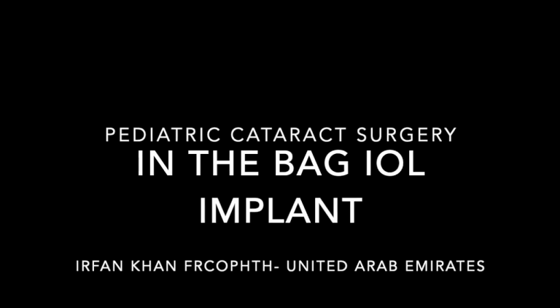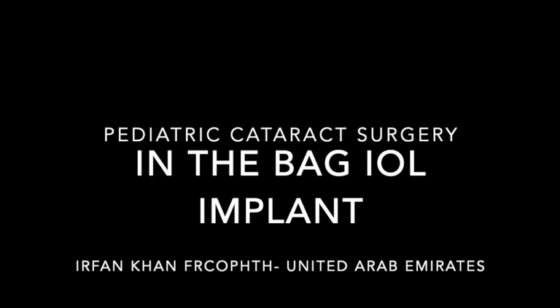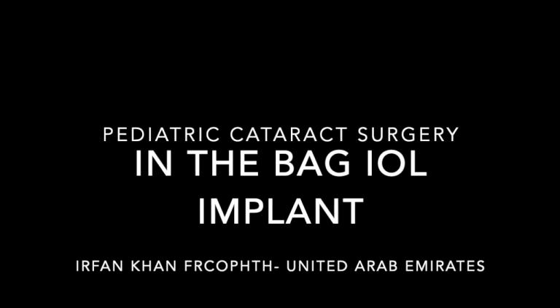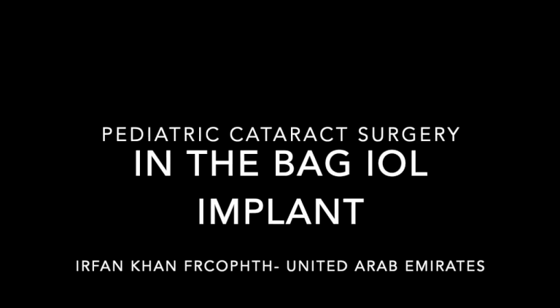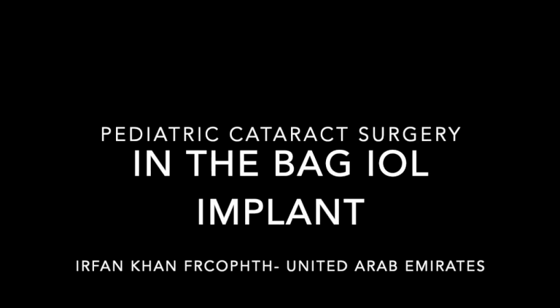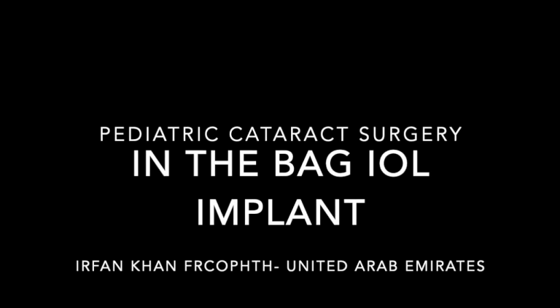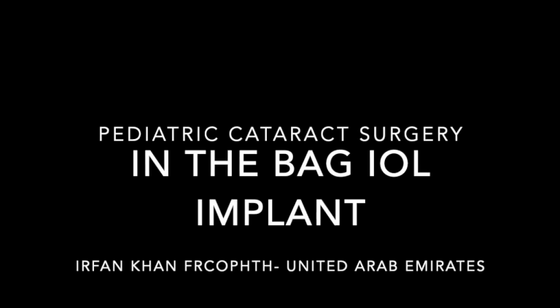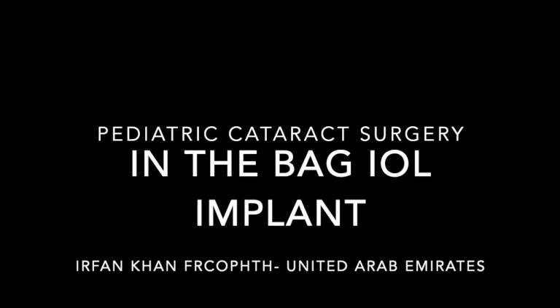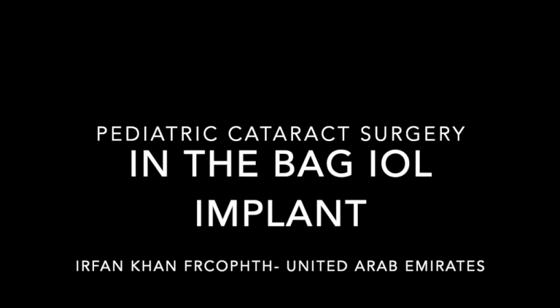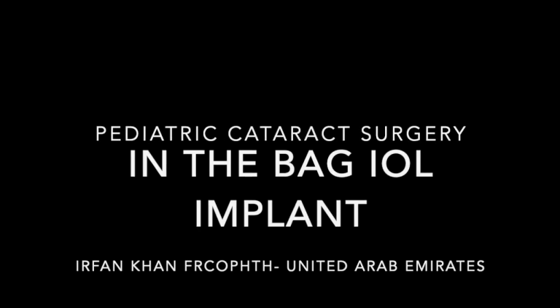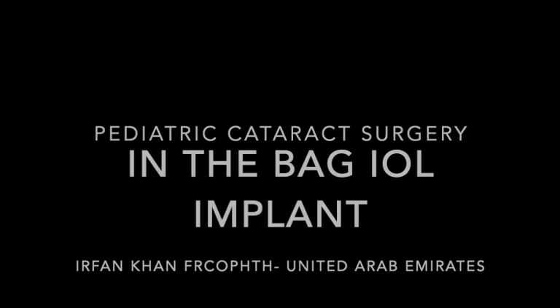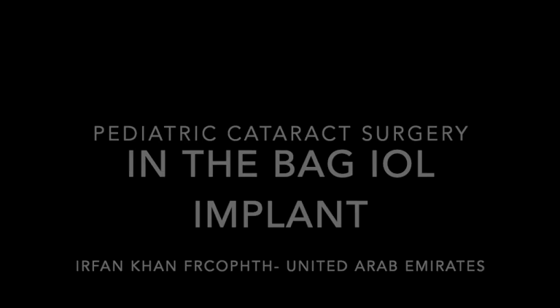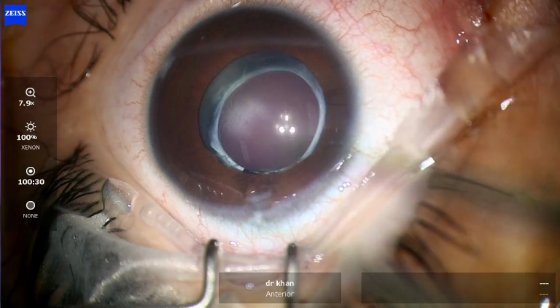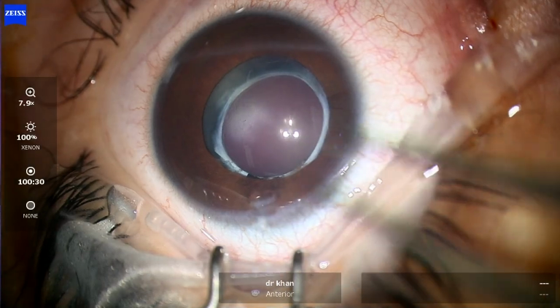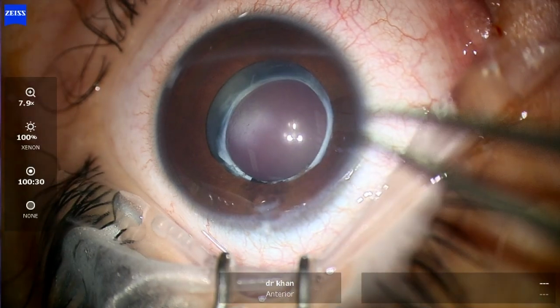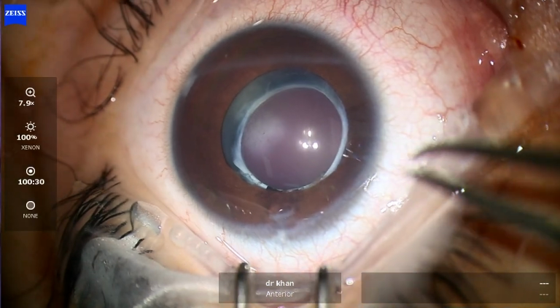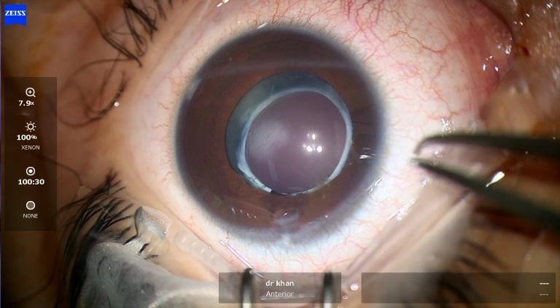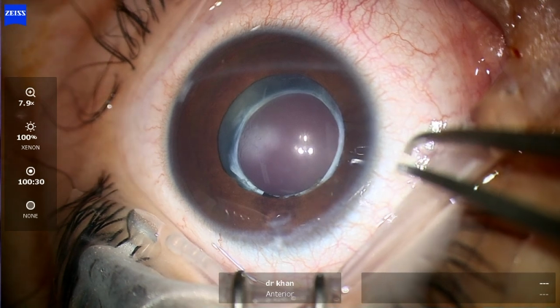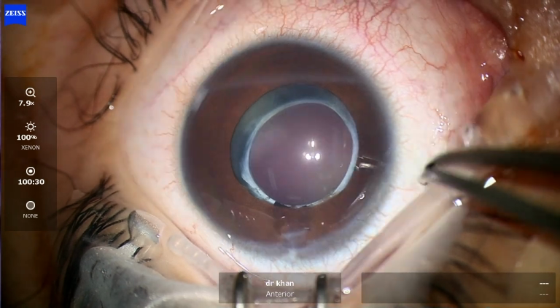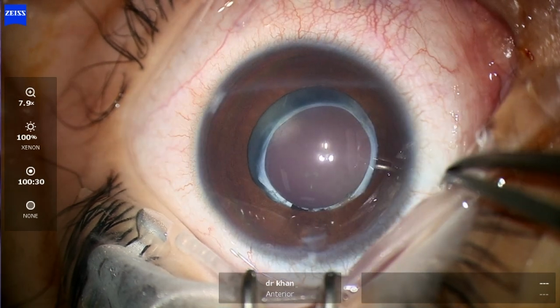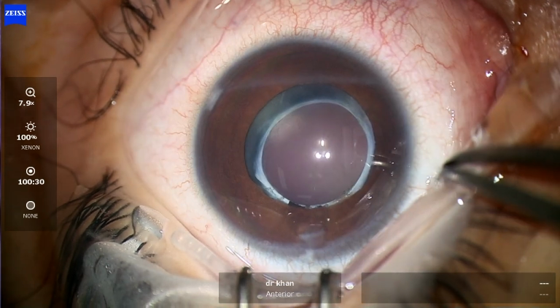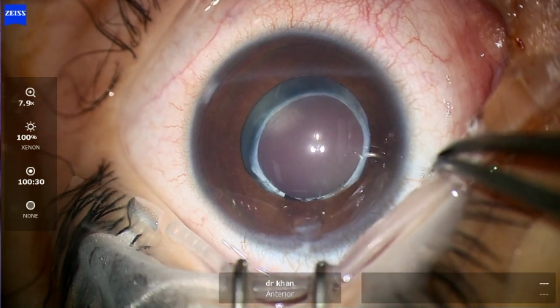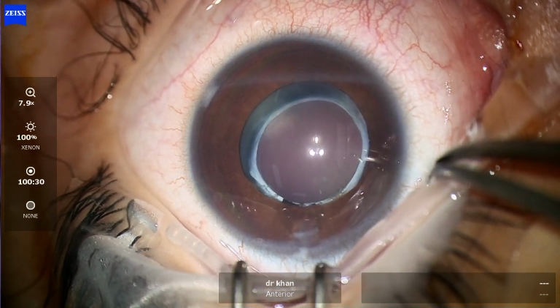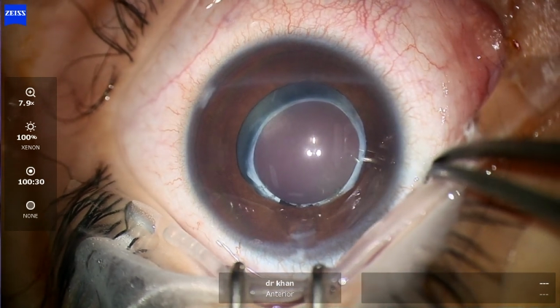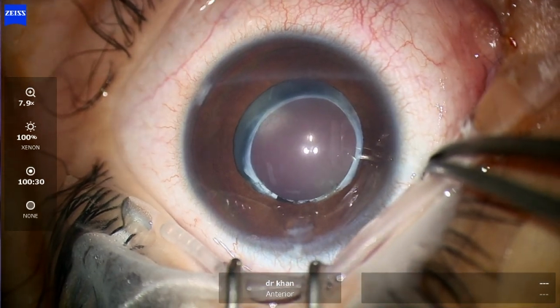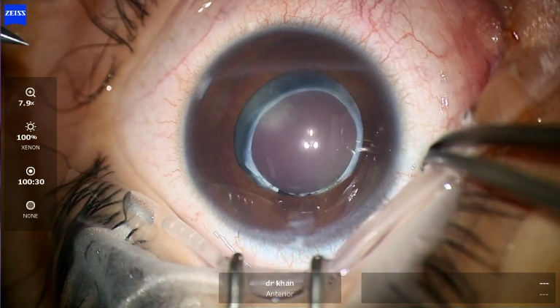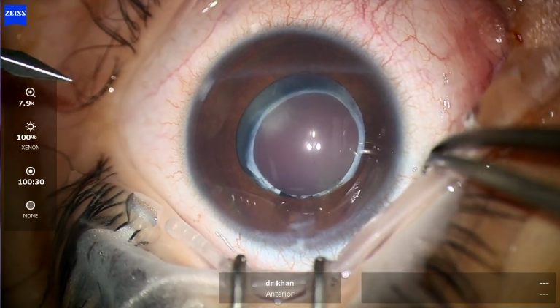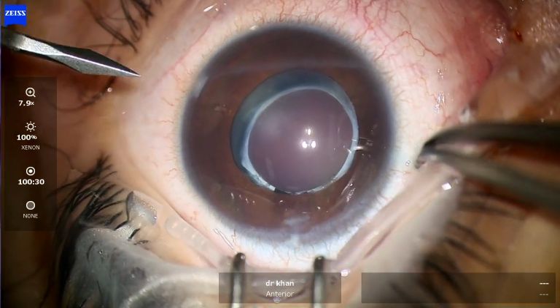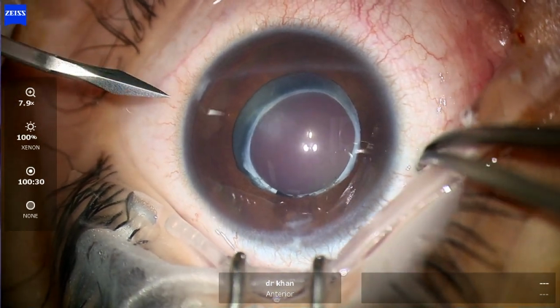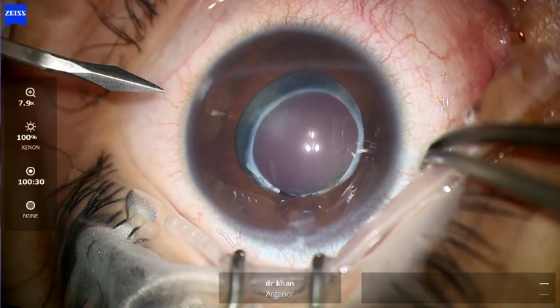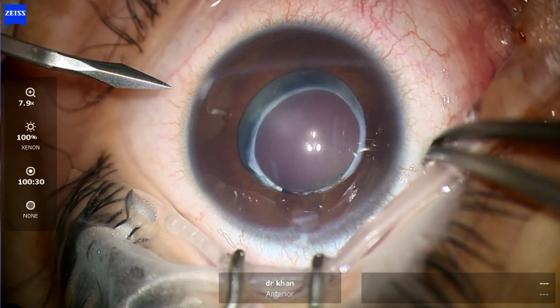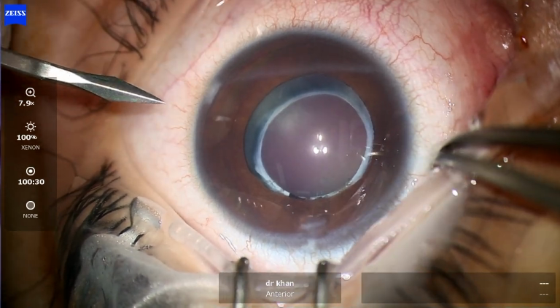Hello, hi, this is Dr. Farhan from Abu Dhabi. I am going to talk about a pediatric cataract secondary IOL implant.